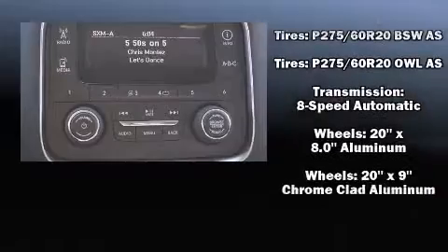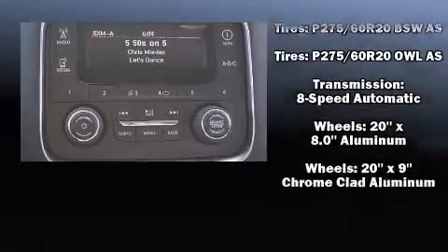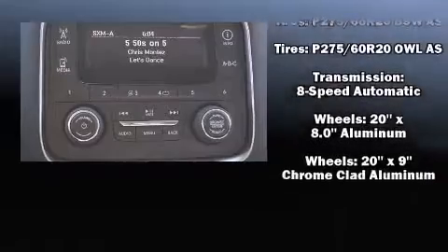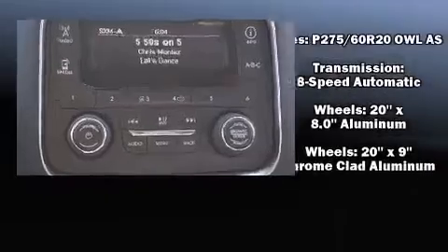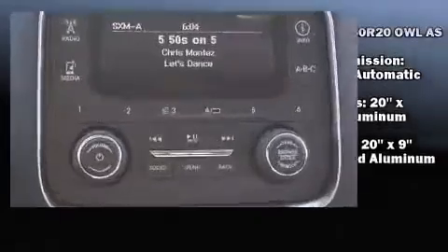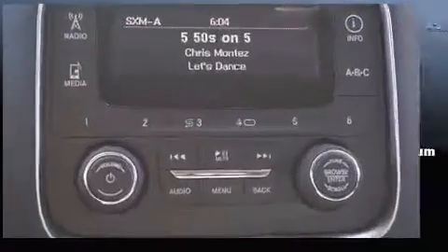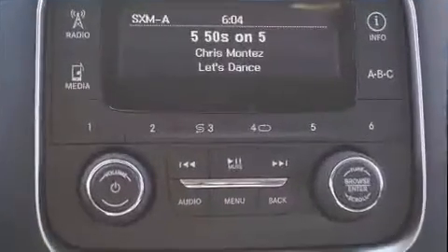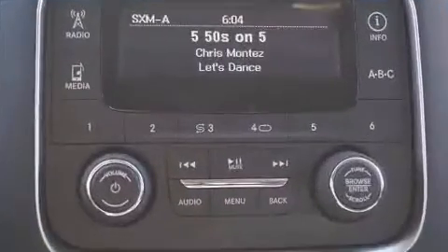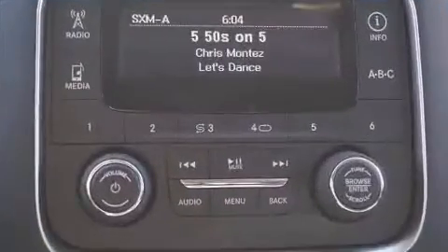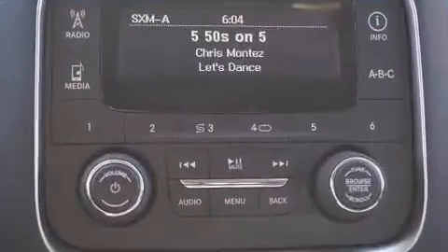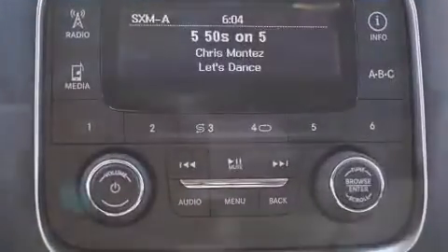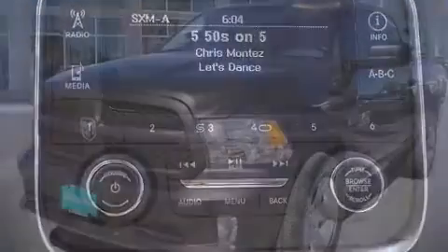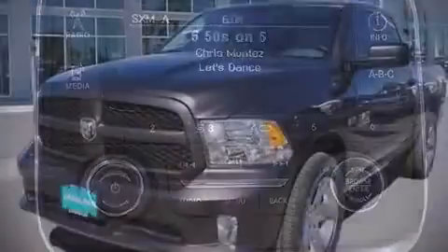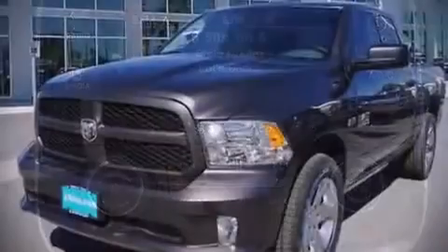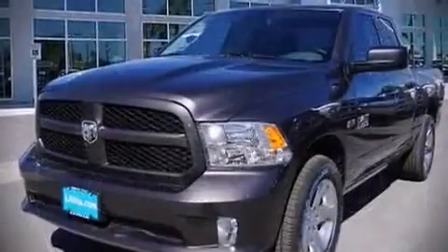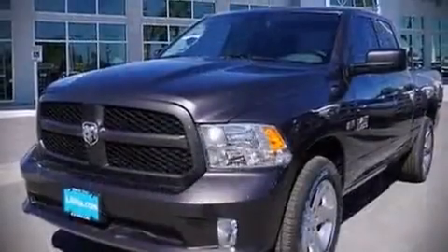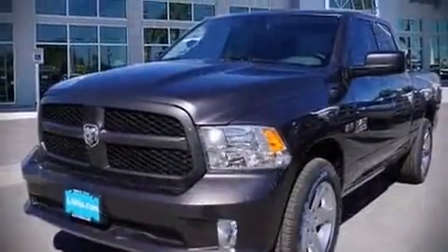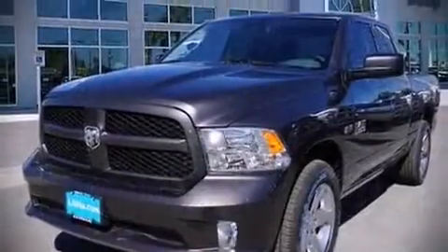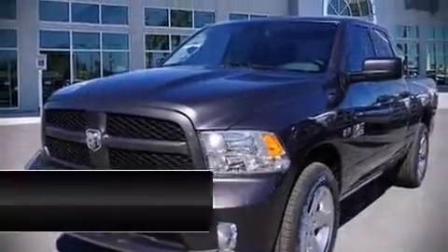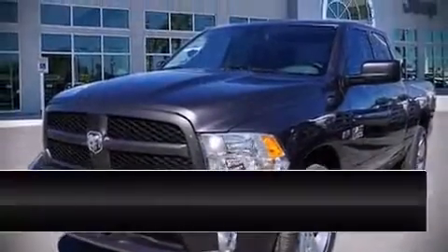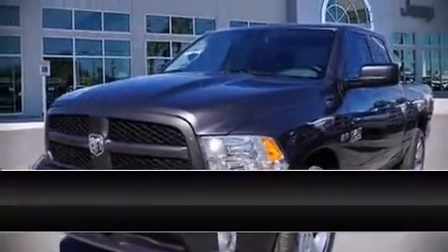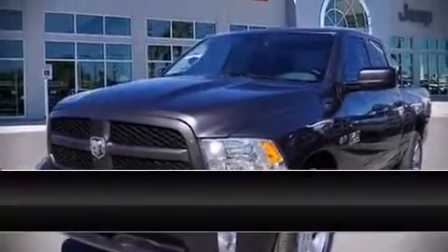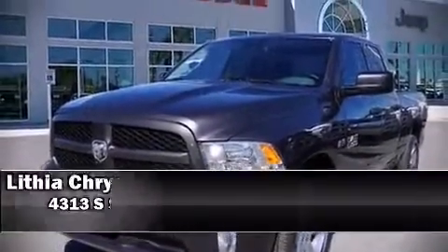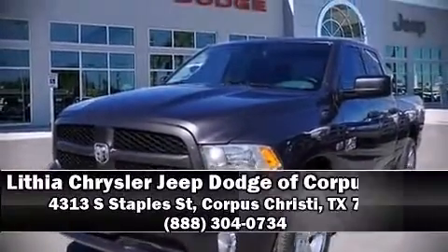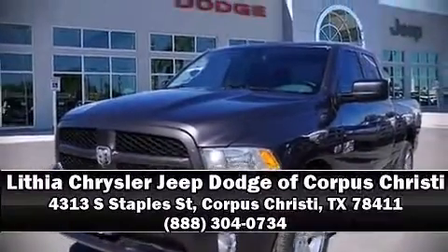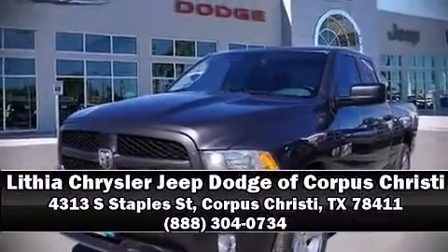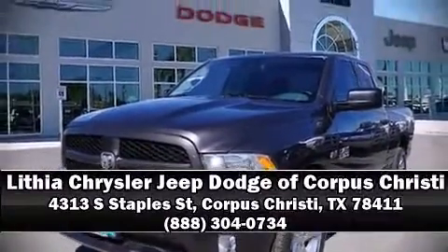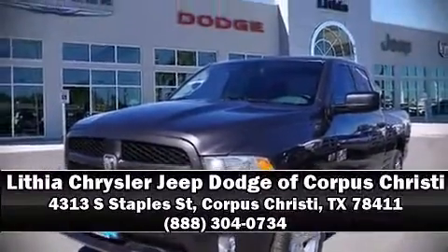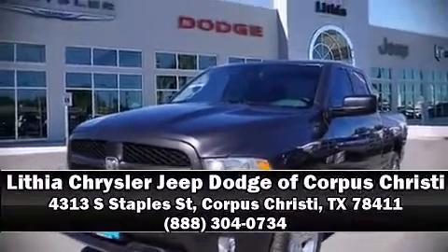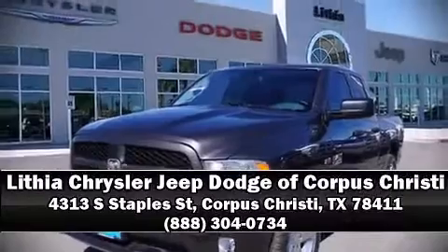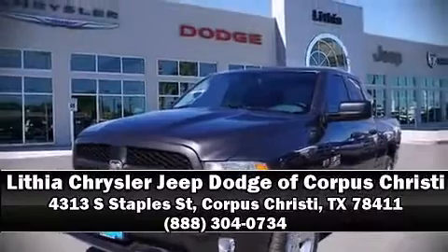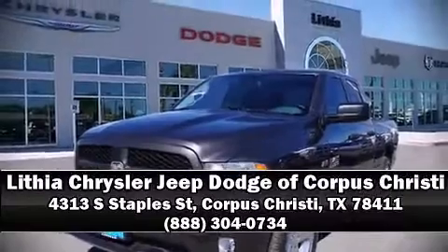Brake assist technology provides extra pressure when applying the brakes. Stop by our dealership or give us a call for more information.